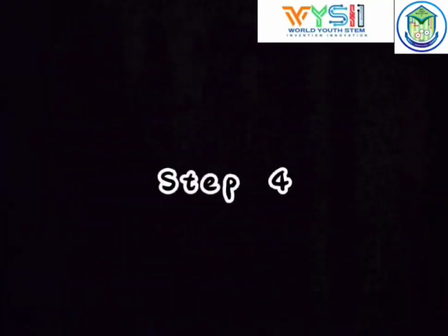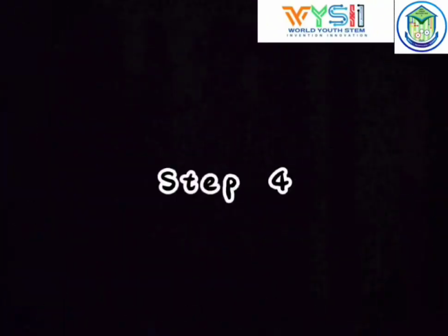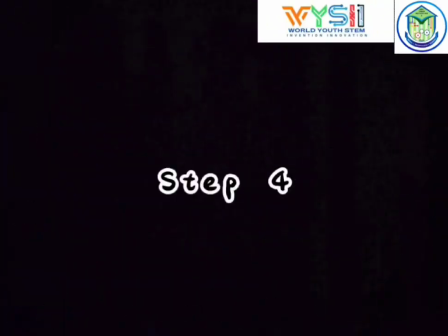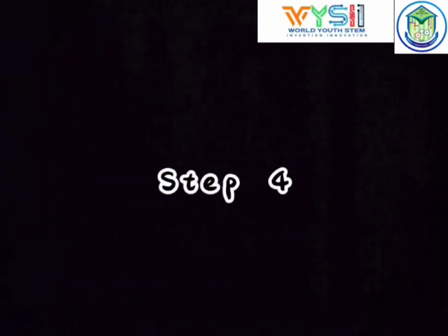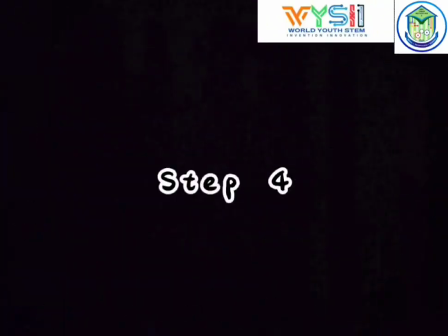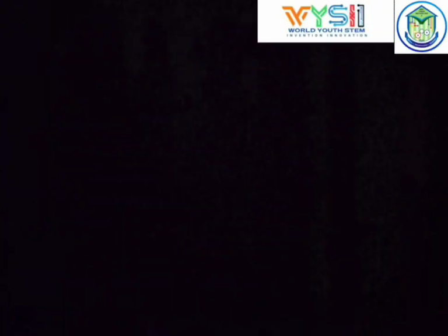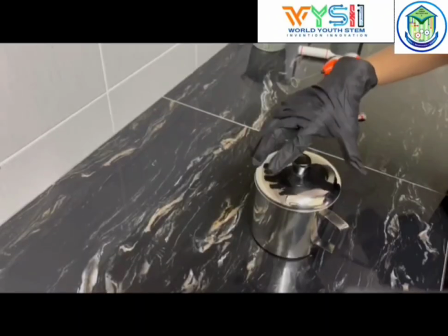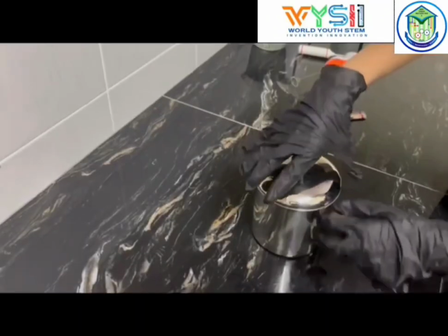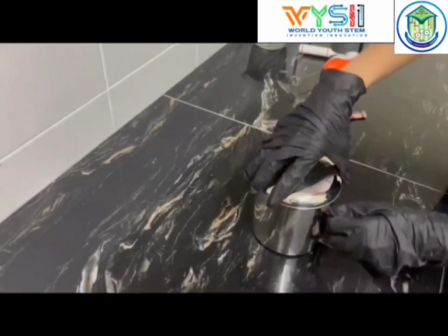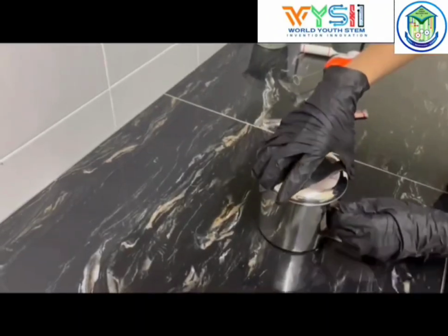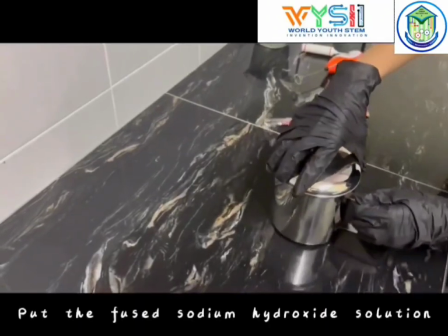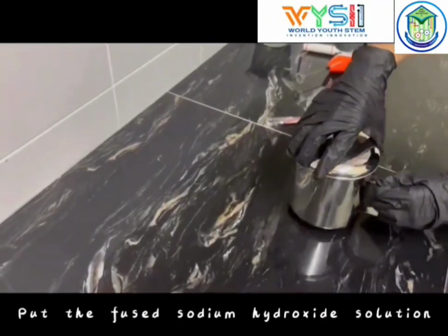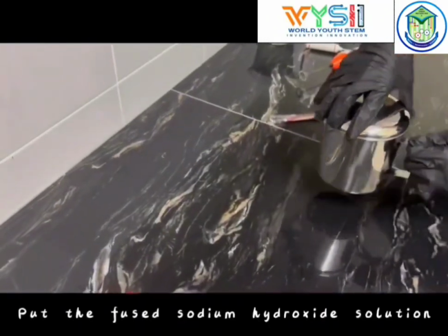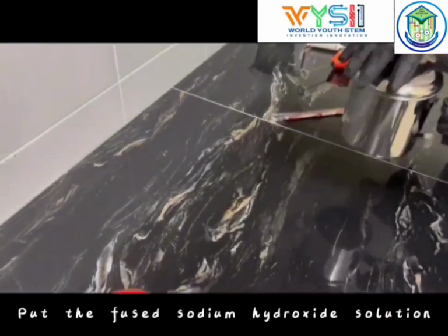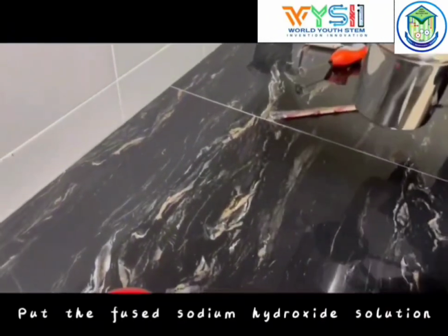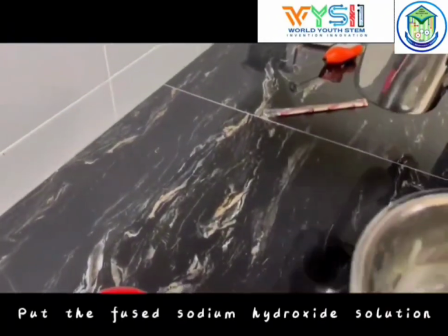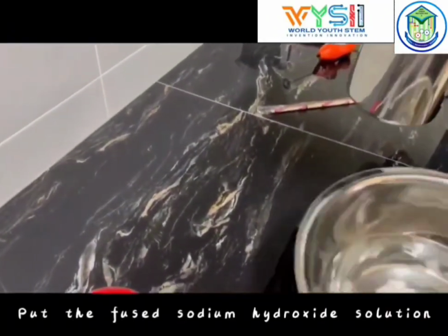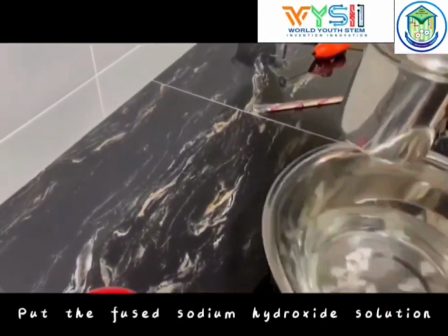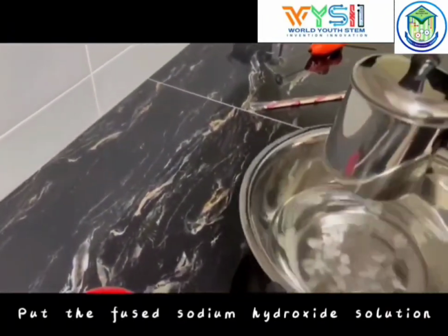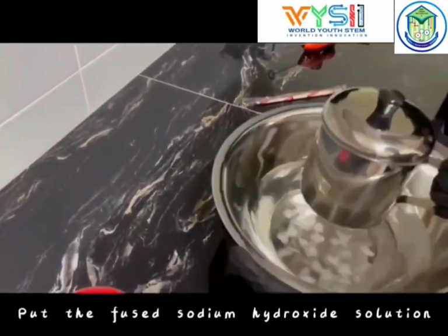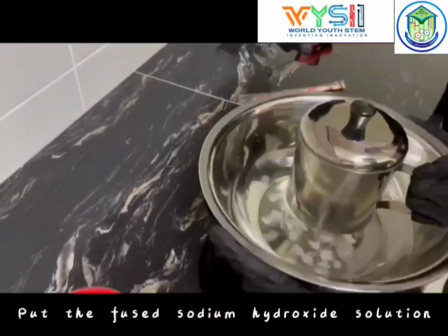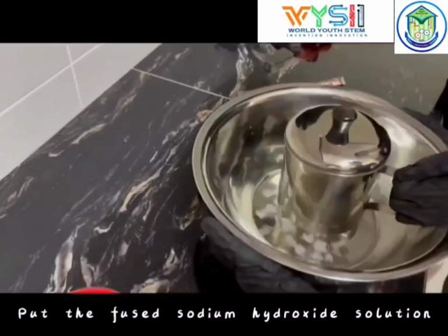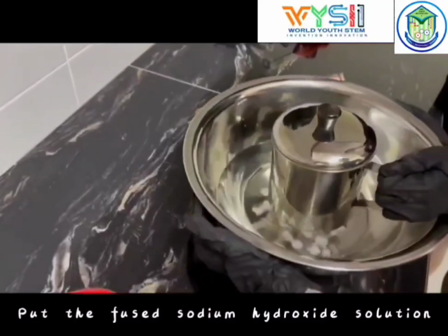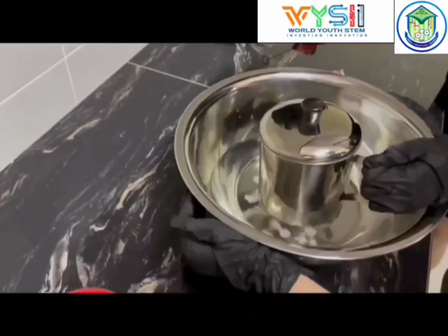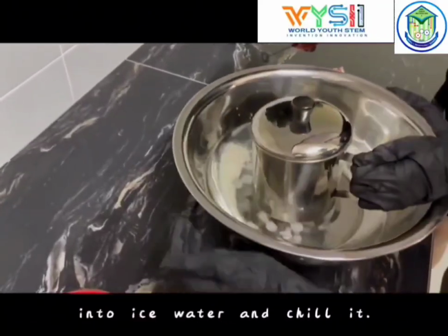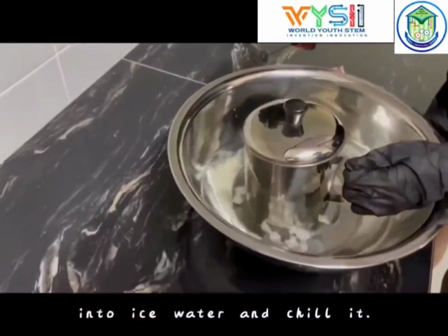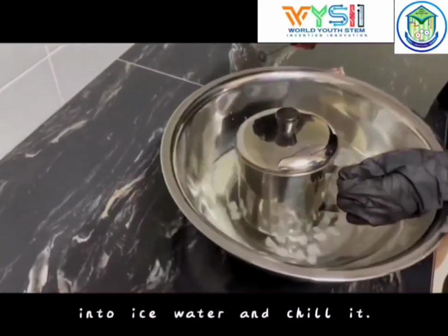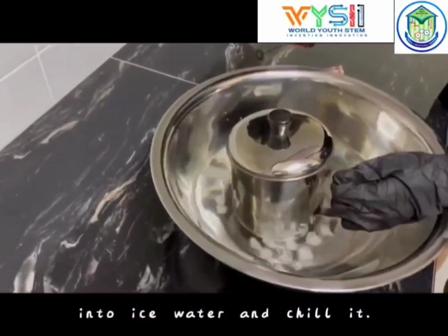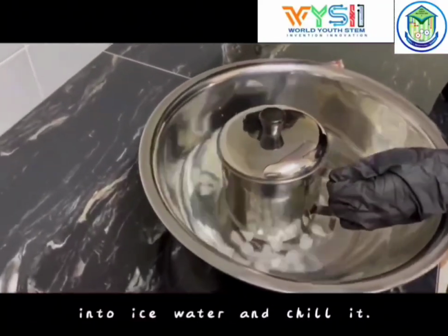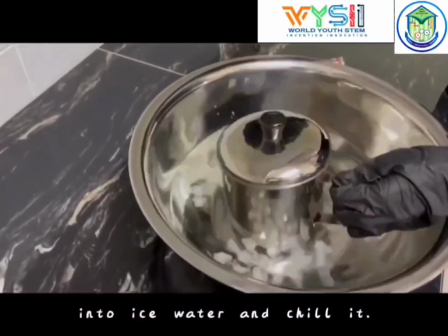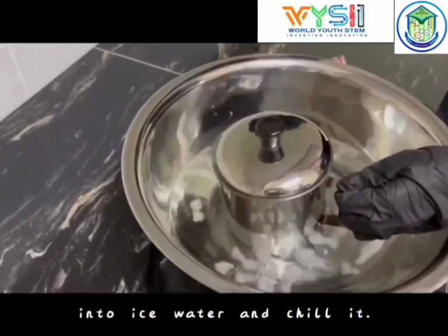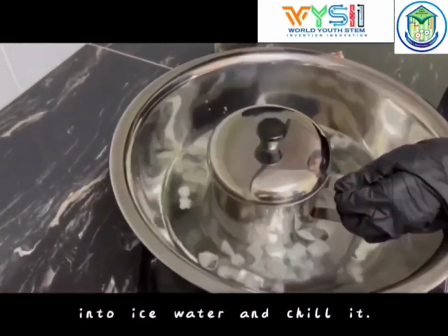Step 4. Put the sodium hydroxide solution into ice water and cool it.